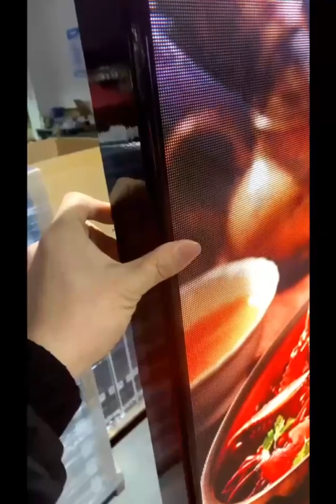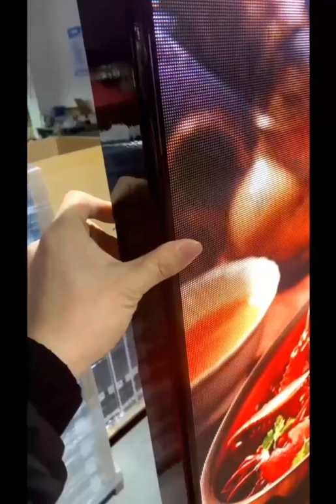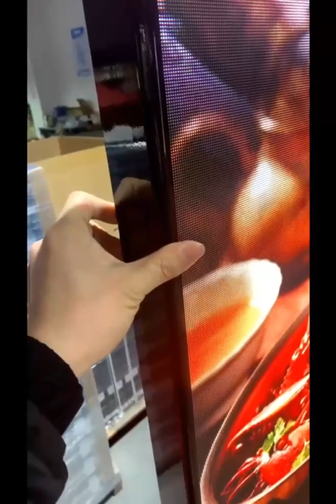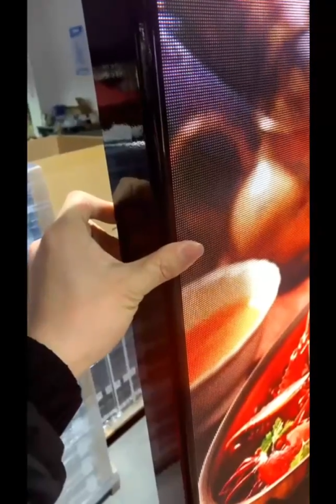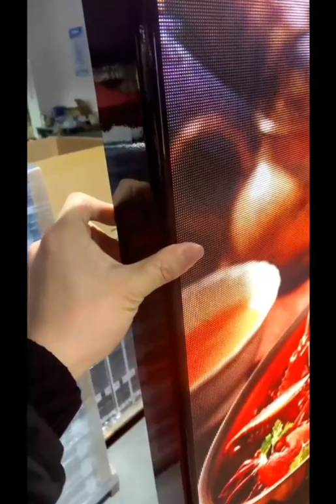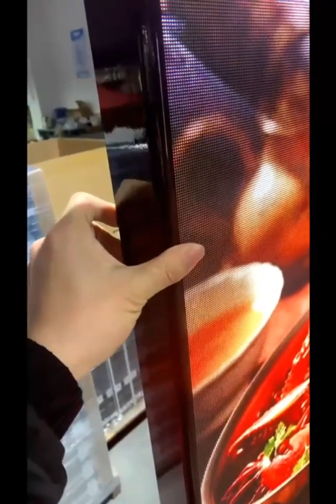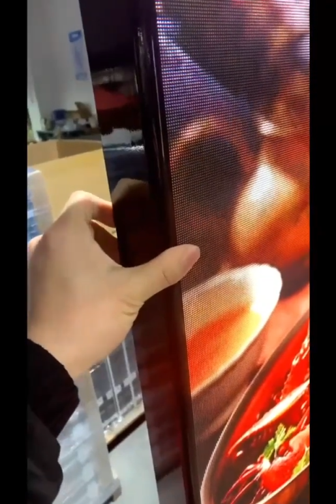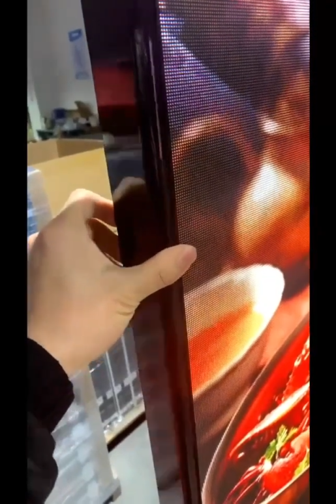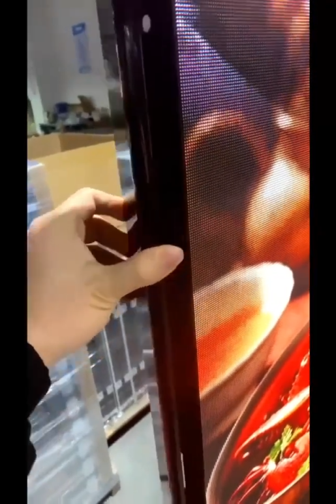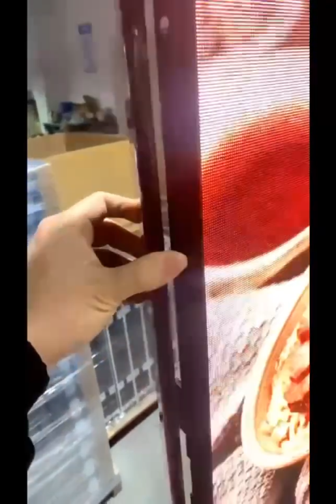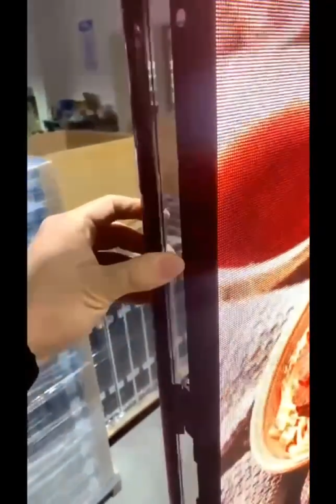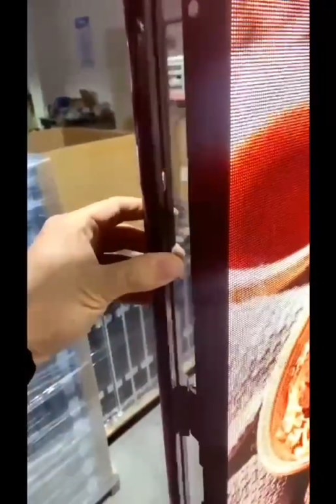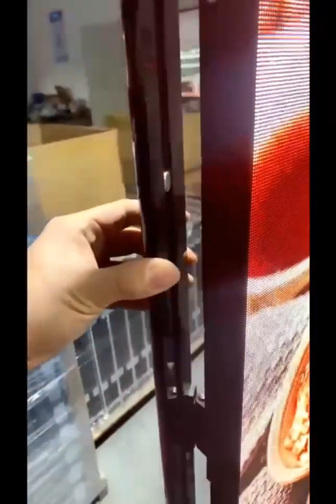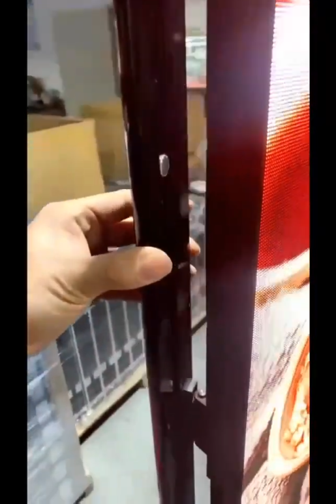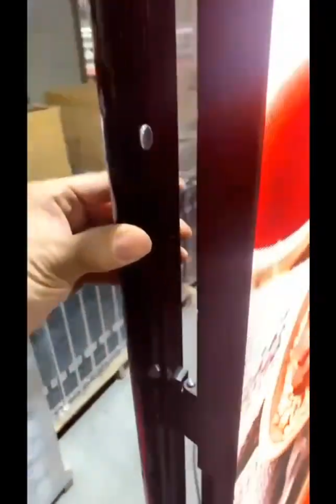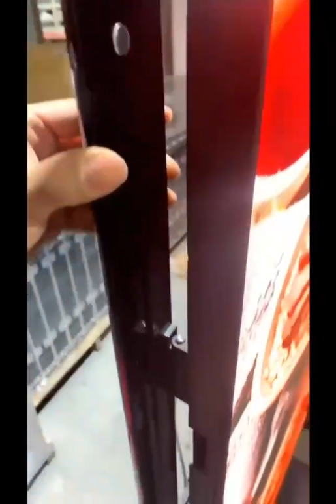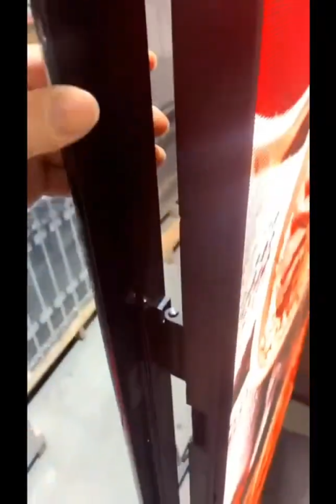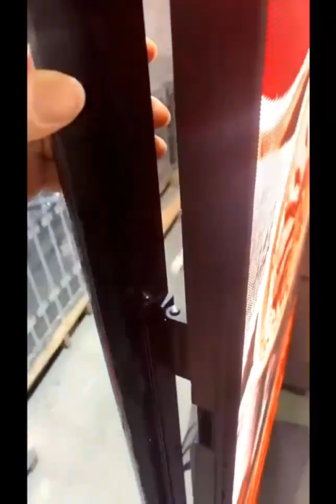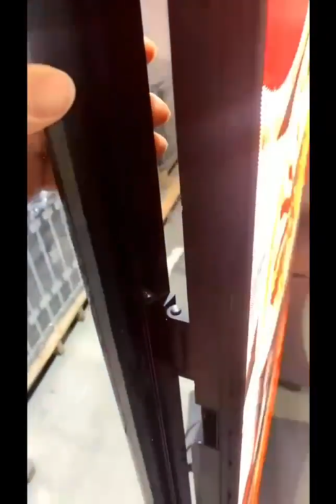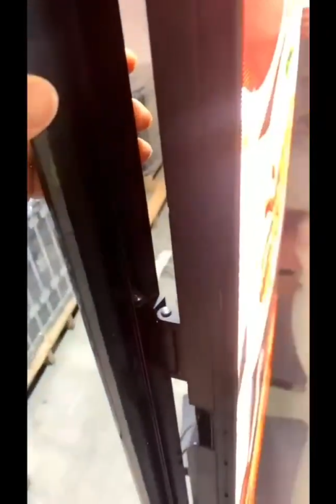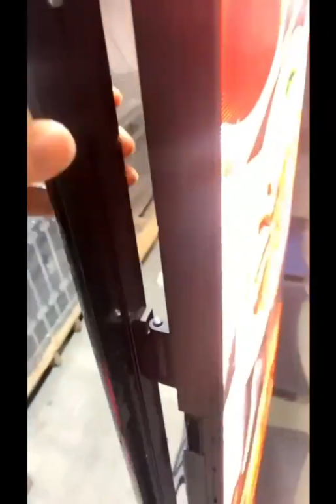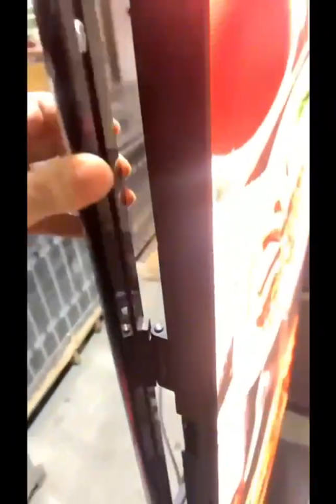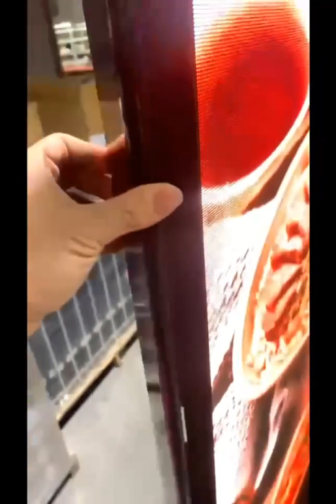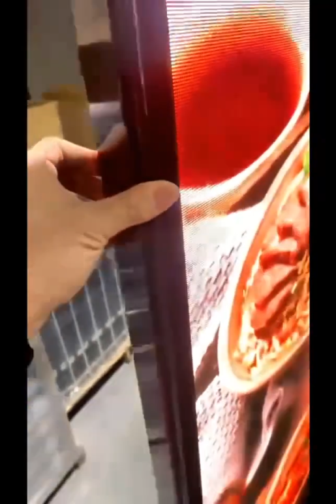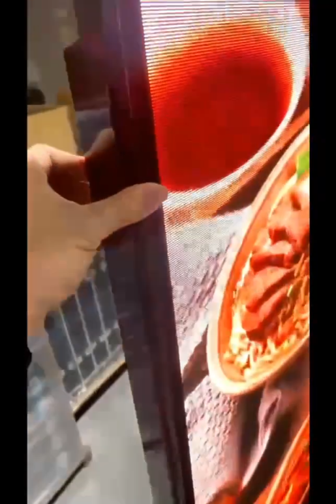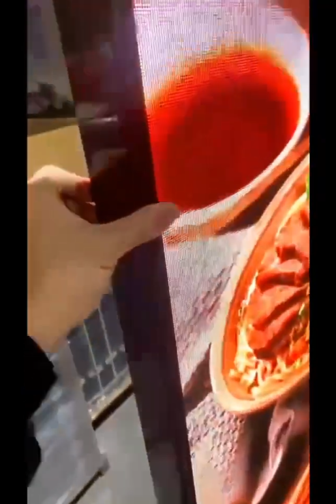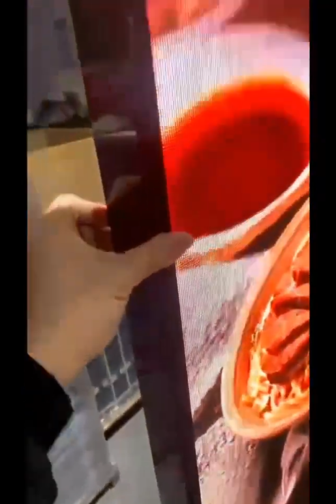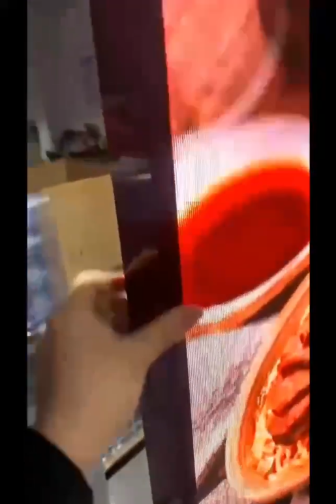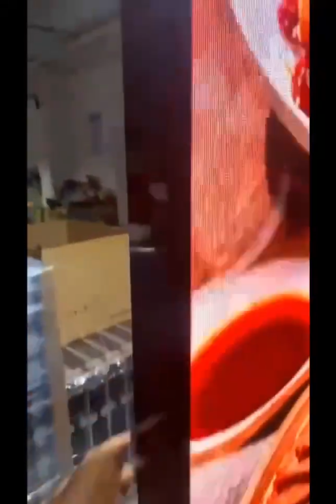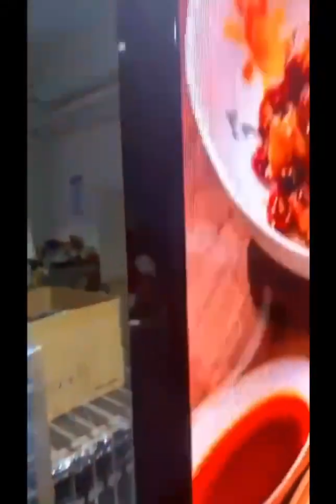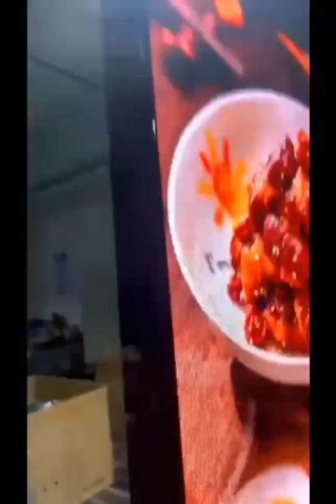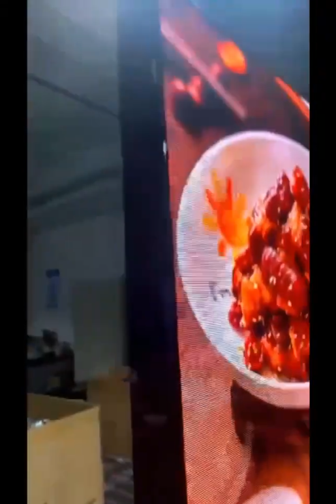Pro Series LED Poster Display with upgraded Flip Open Edge Frame, which makes the seamless splicing of multiple LED posters much easier.